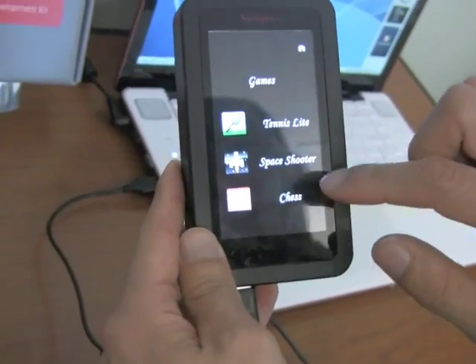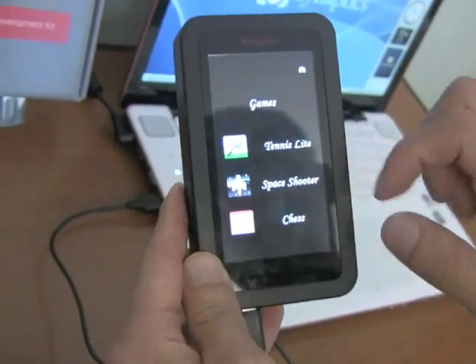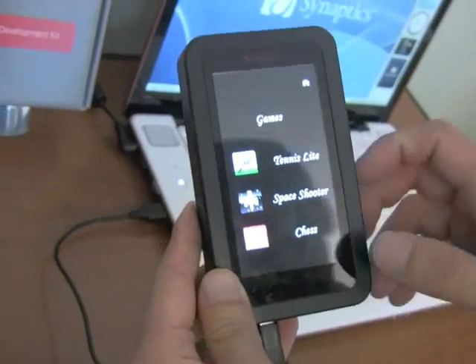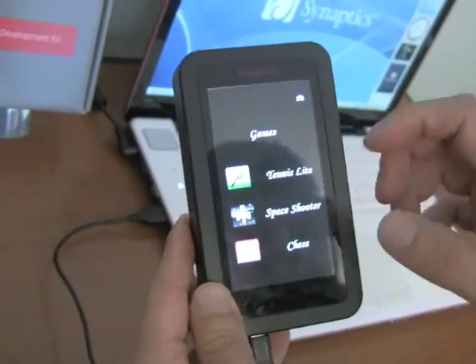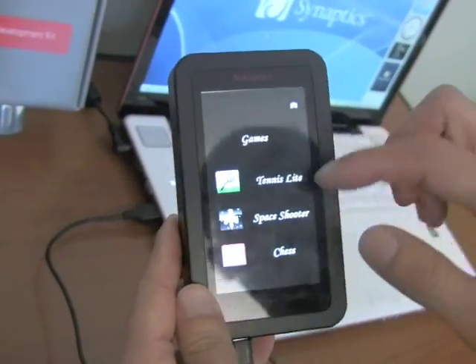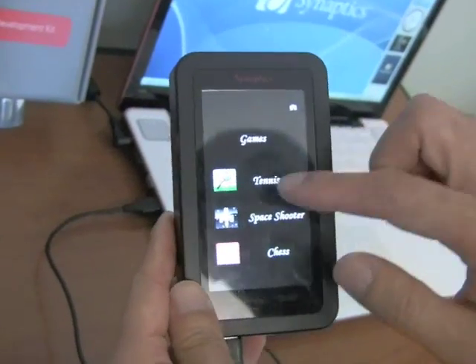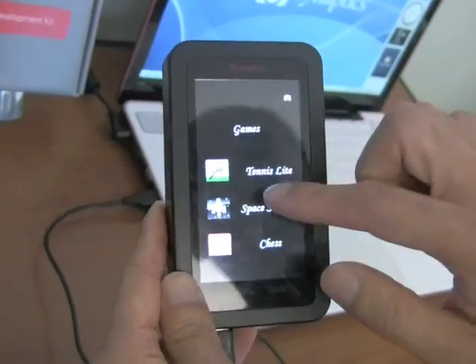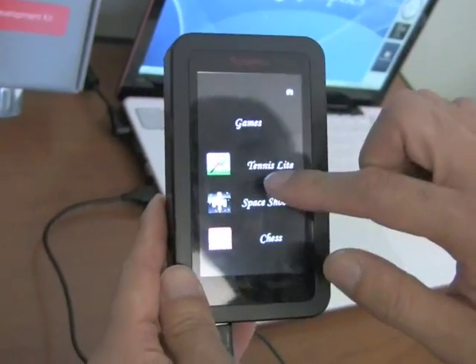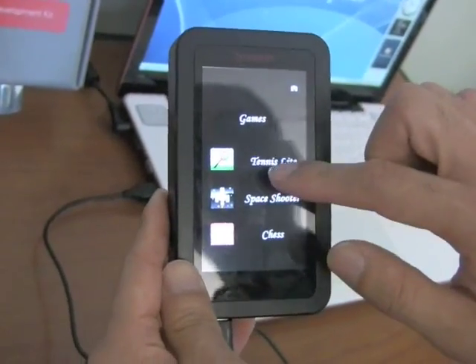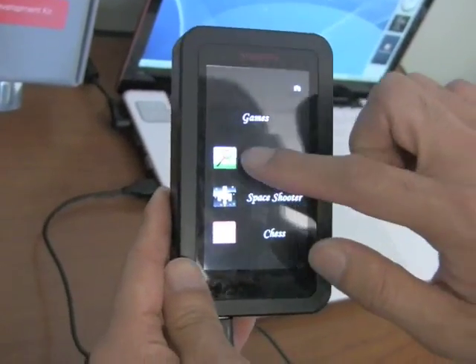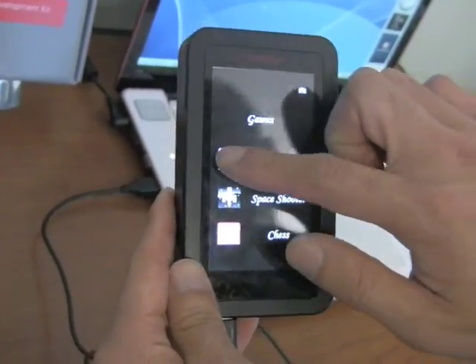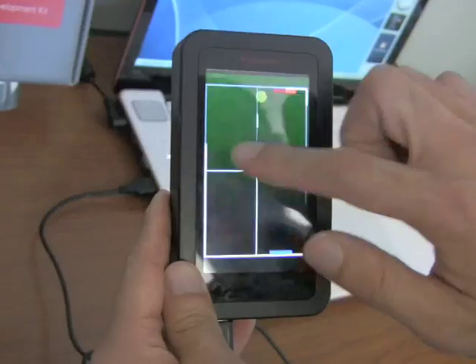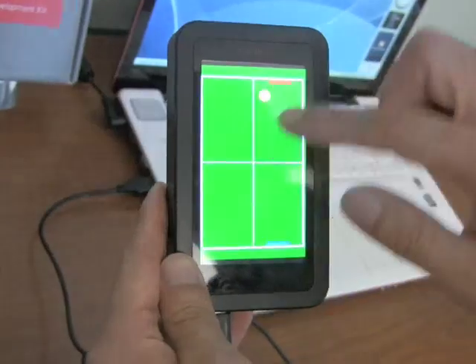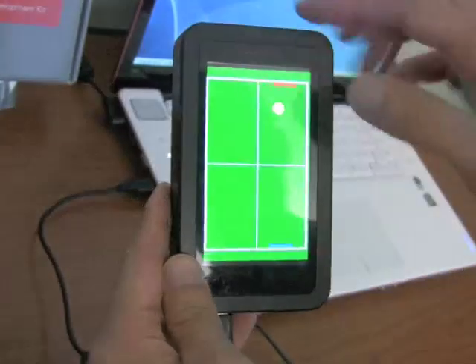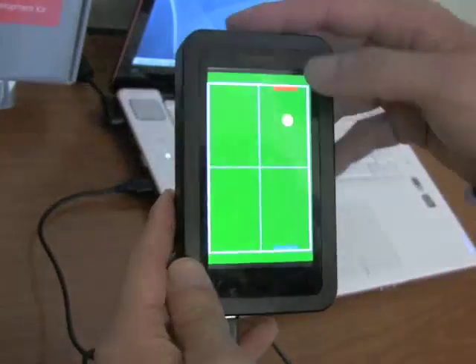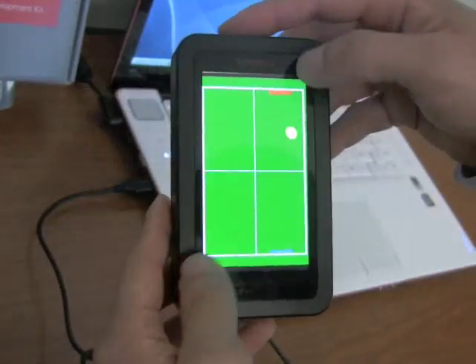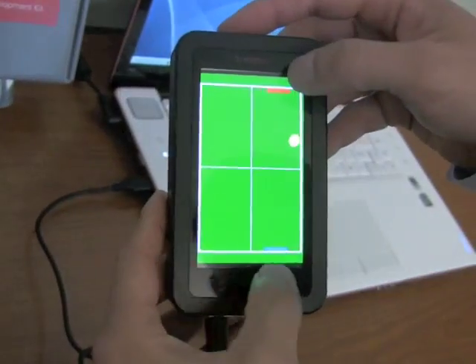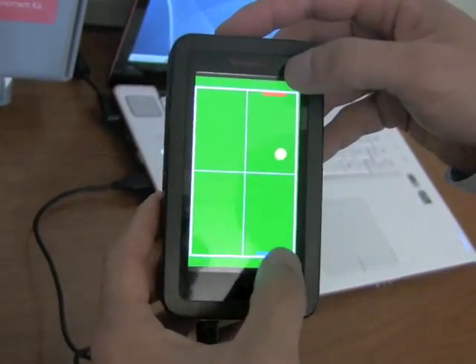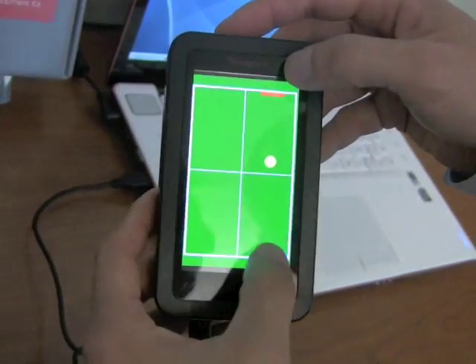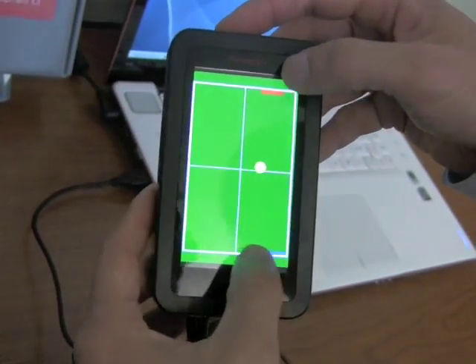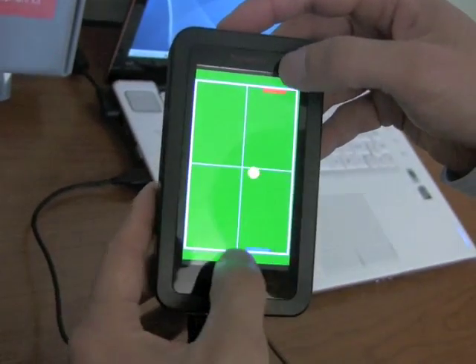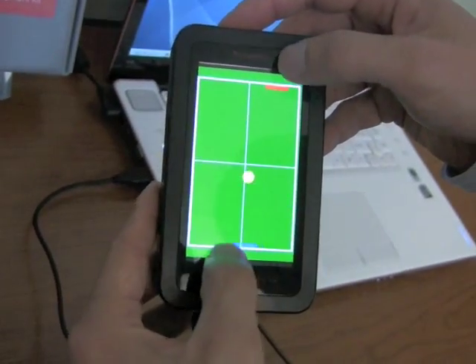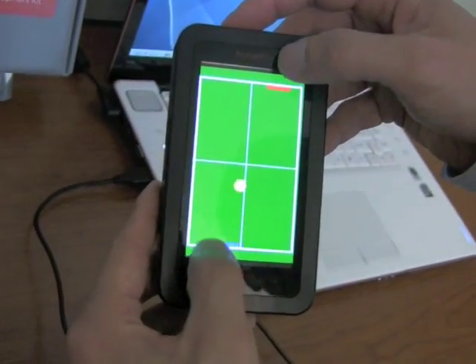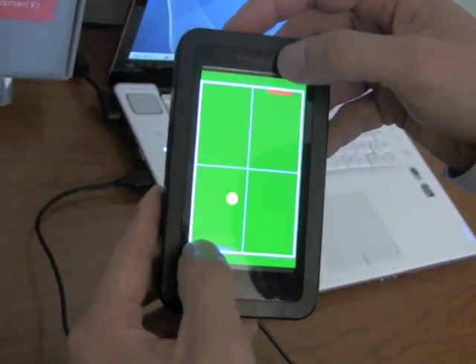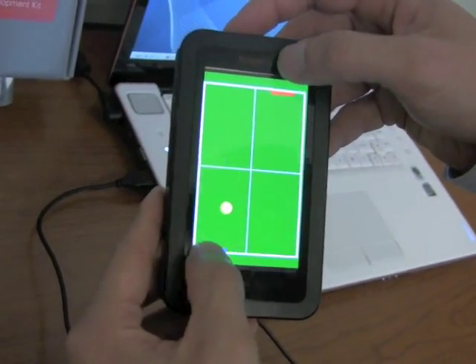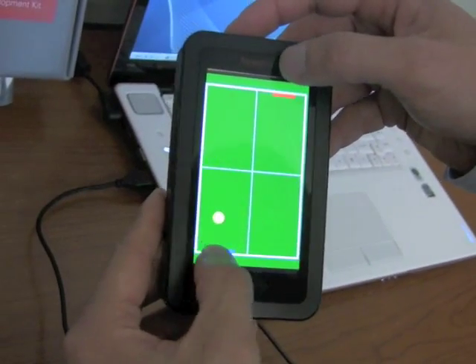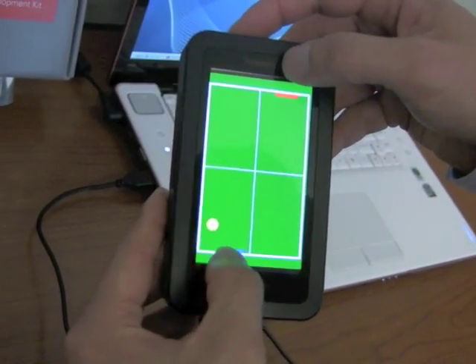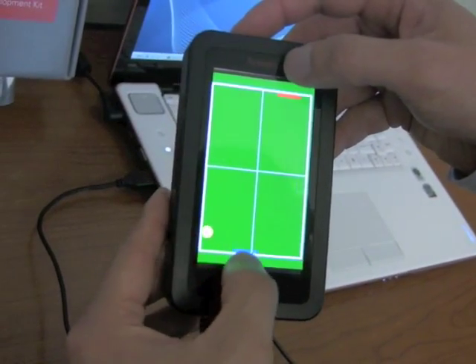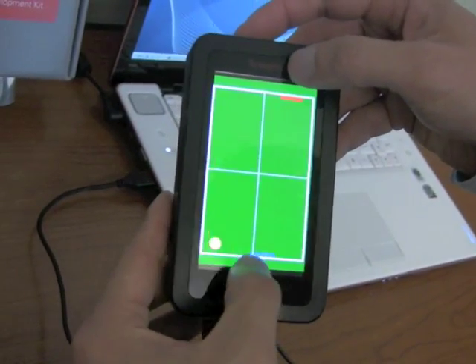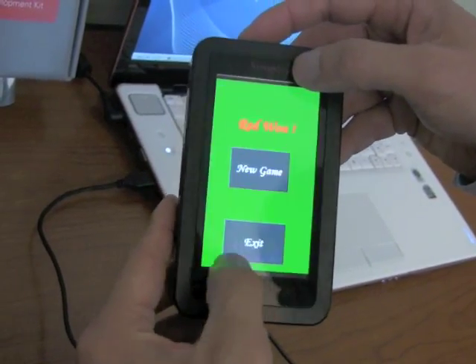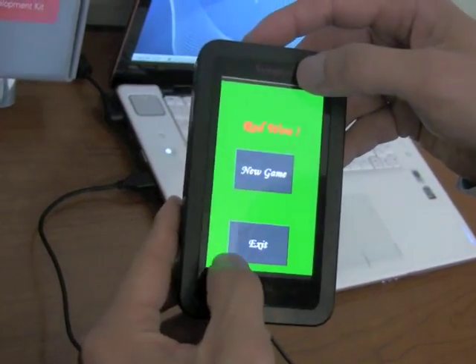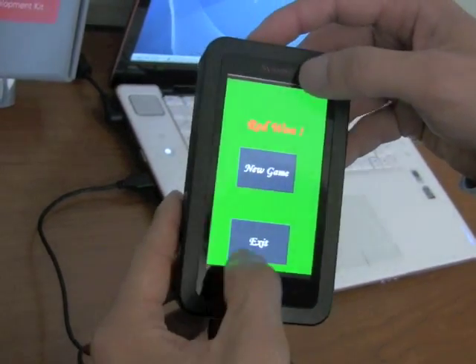And the ability to play multi-user games.